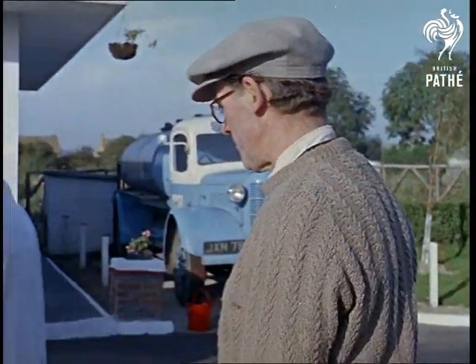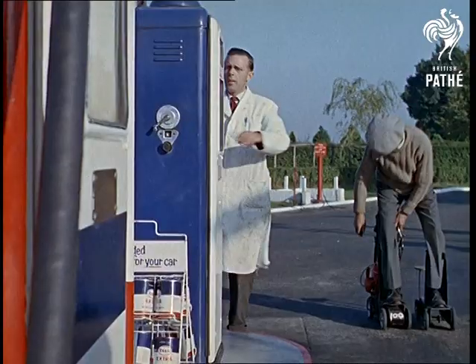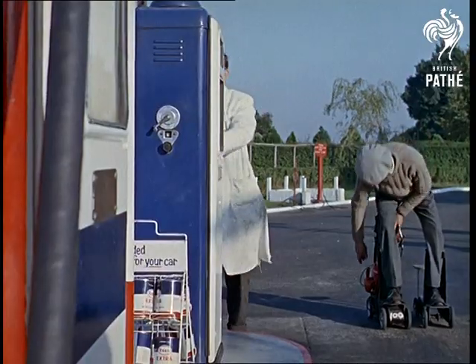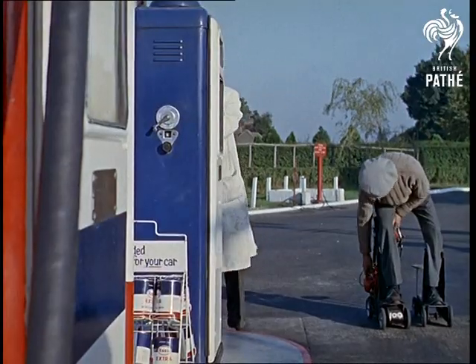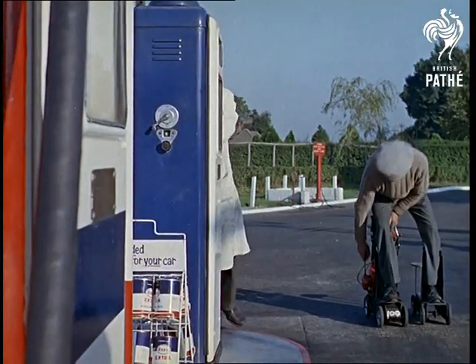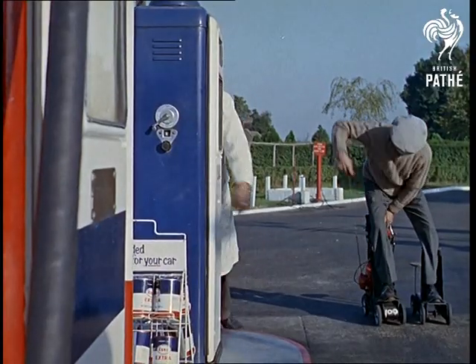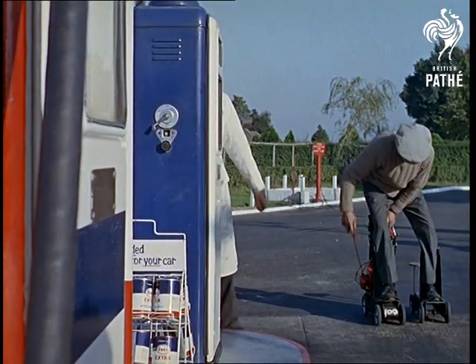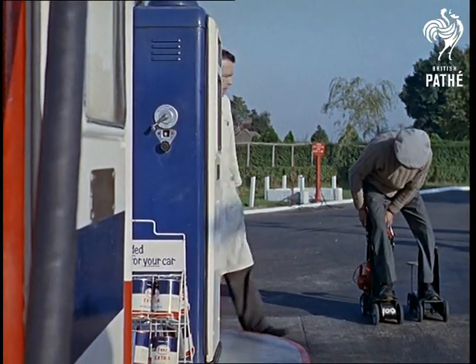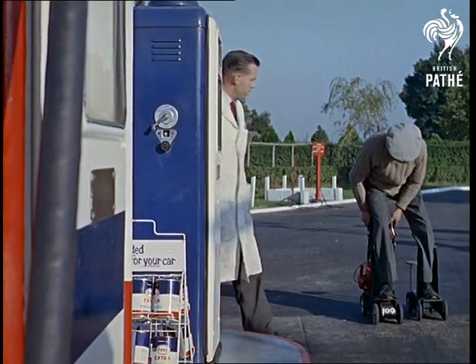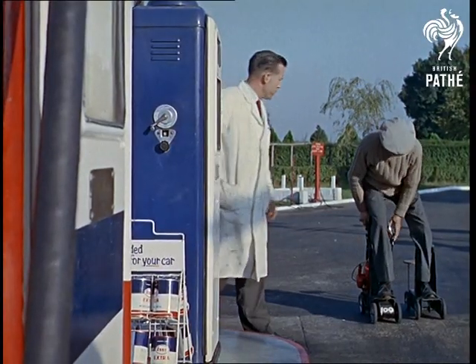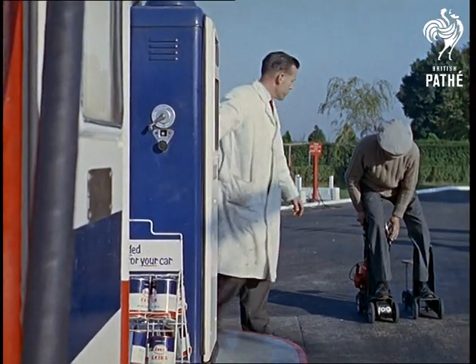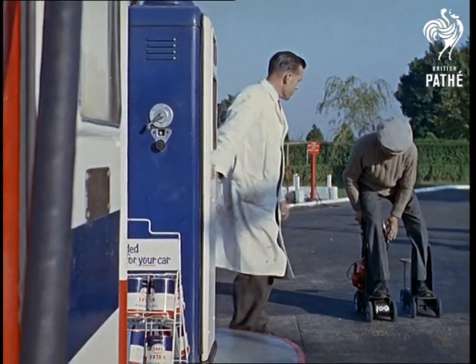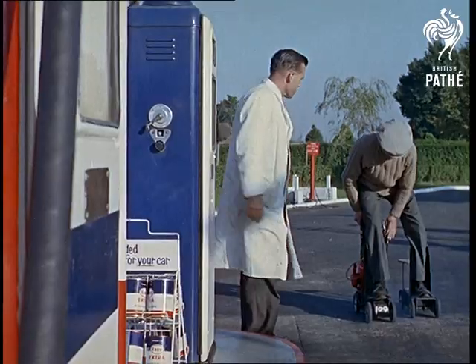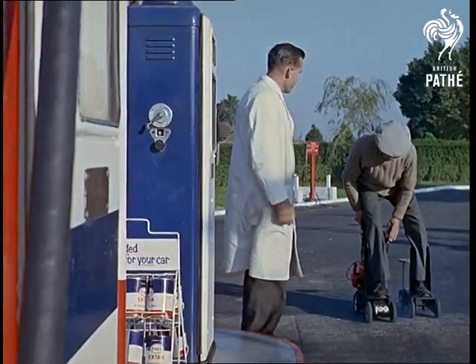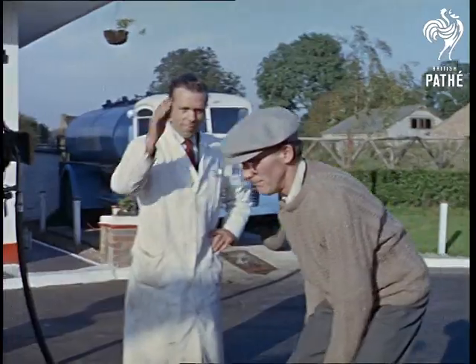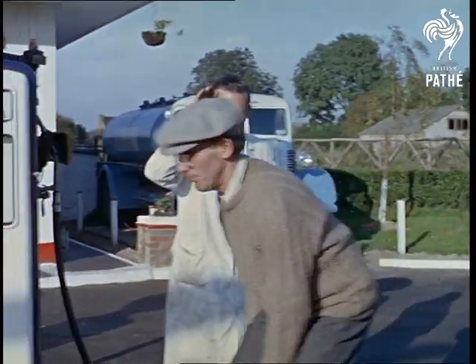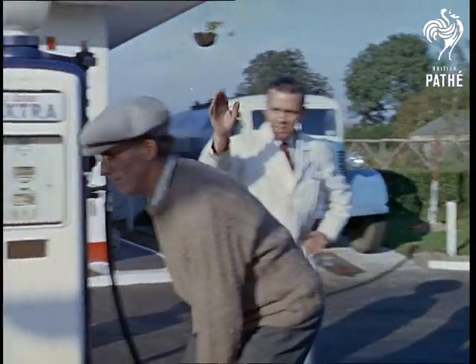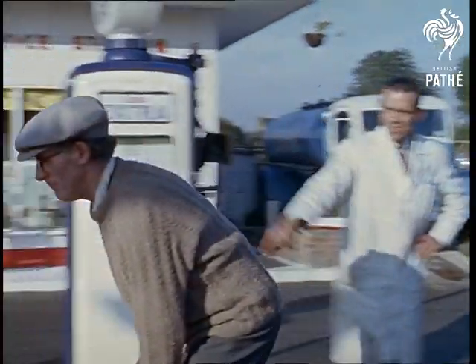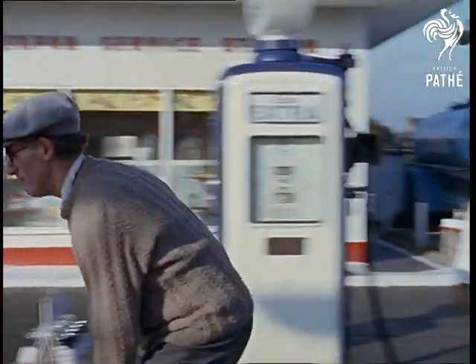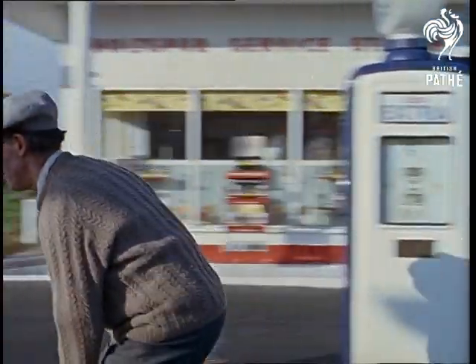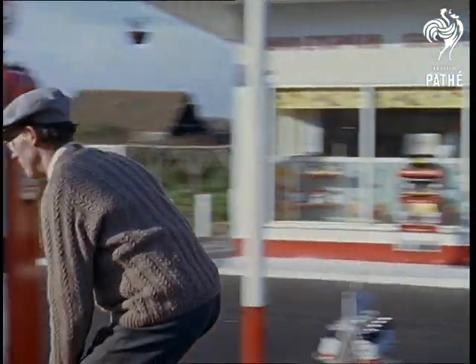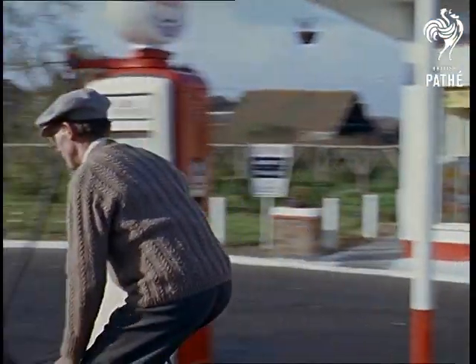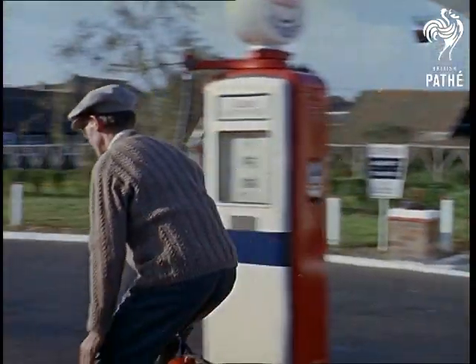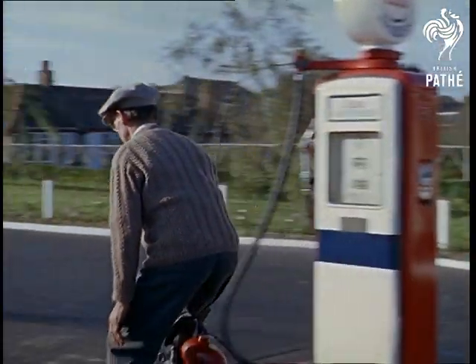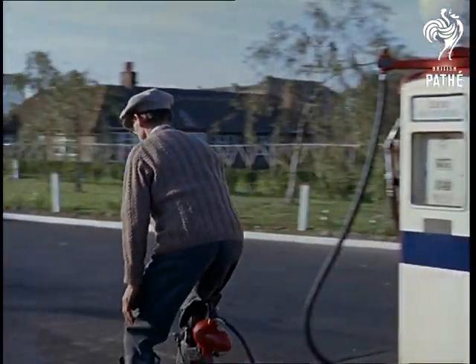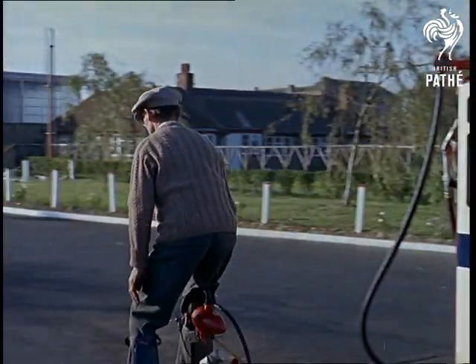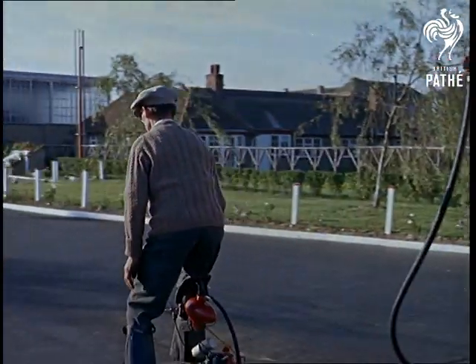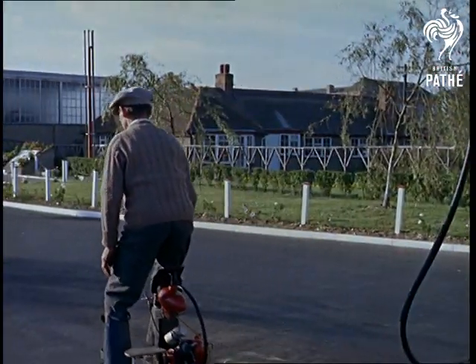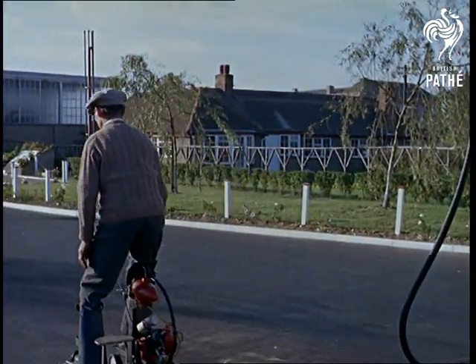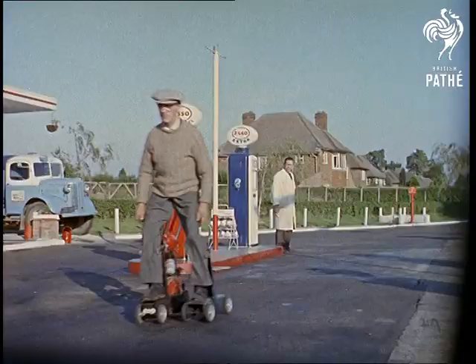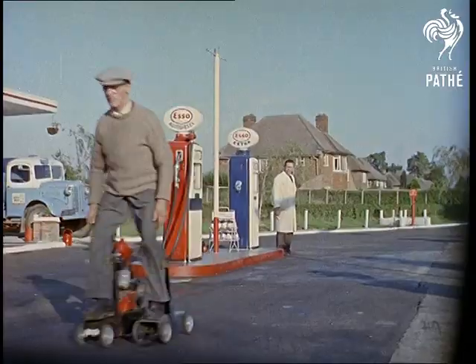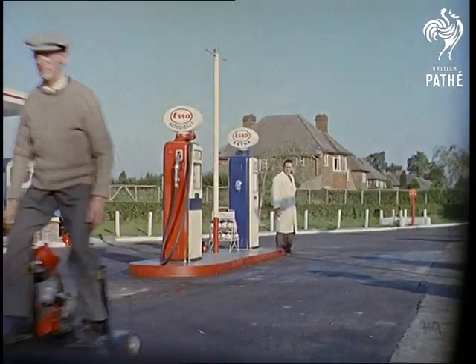We feel that the skates are practical only for peacetime use, for it's well known that armies march on their stomachs. Go and work that one out, Mr. Hancocks.